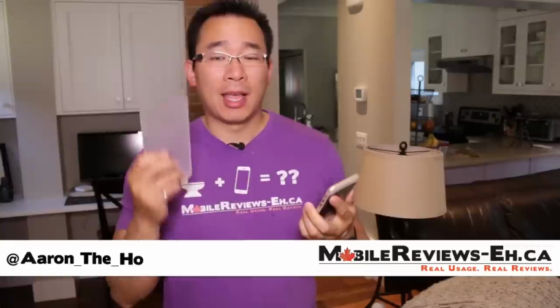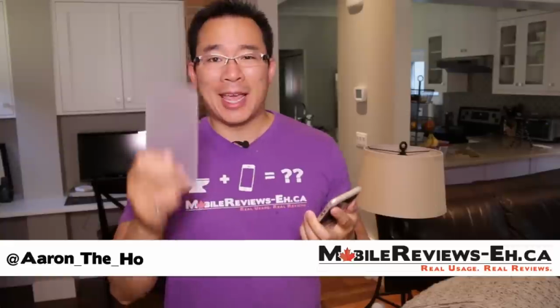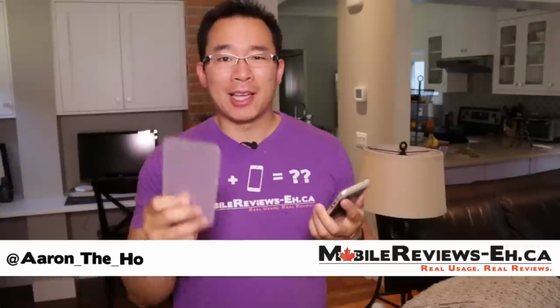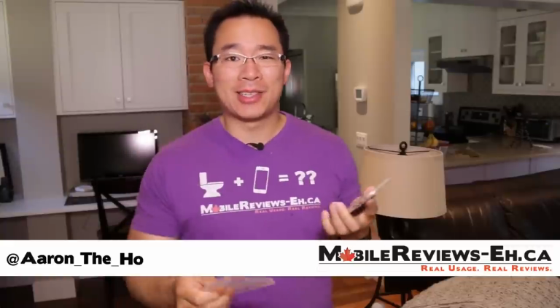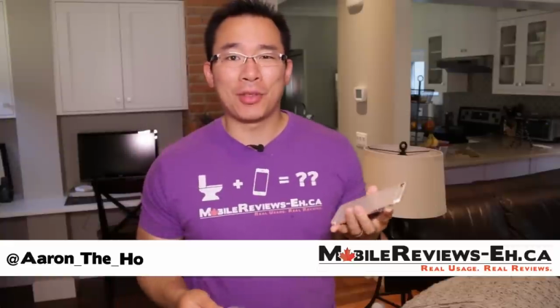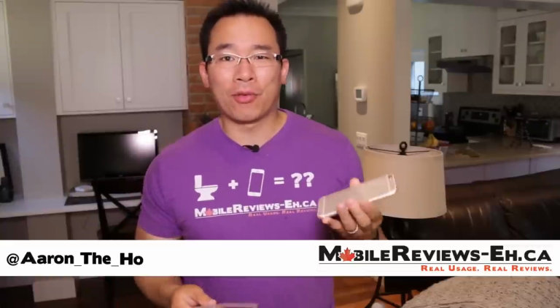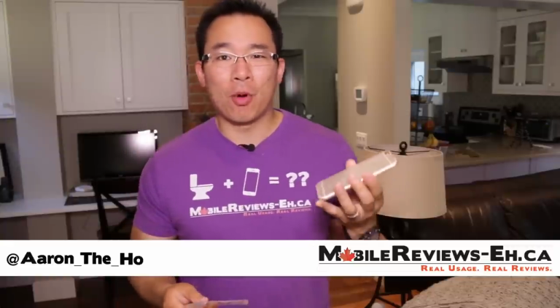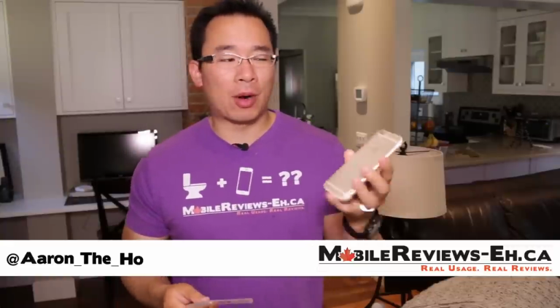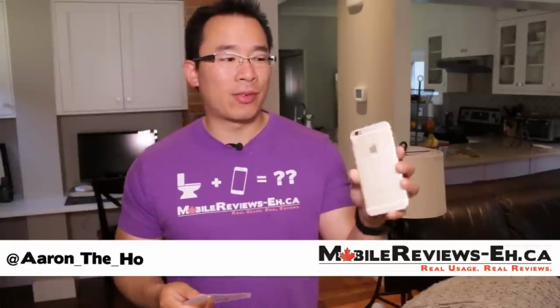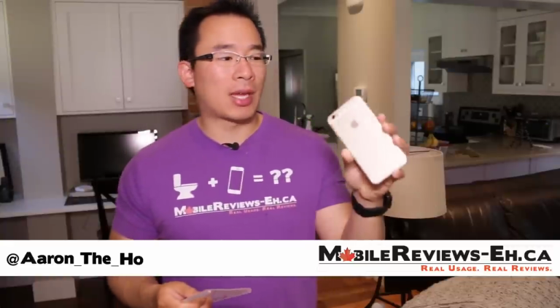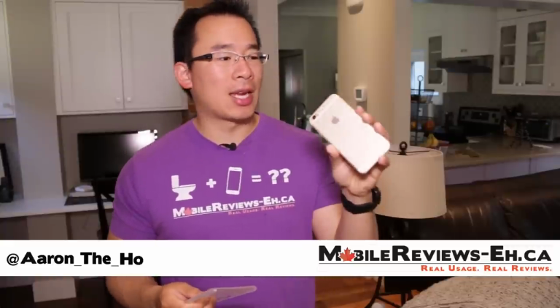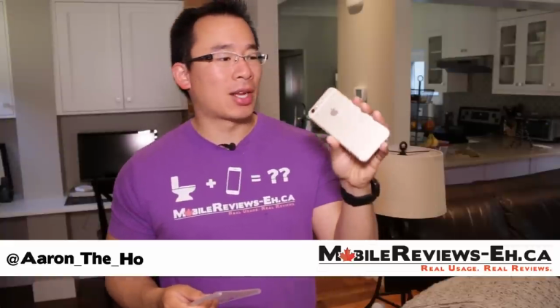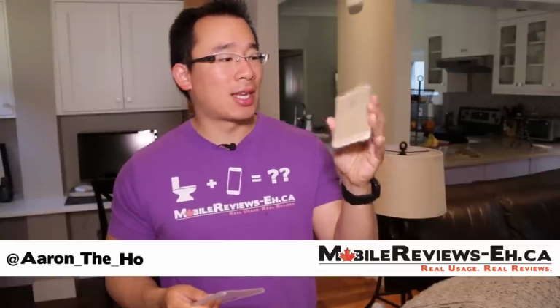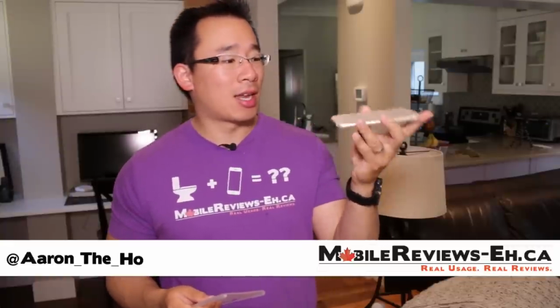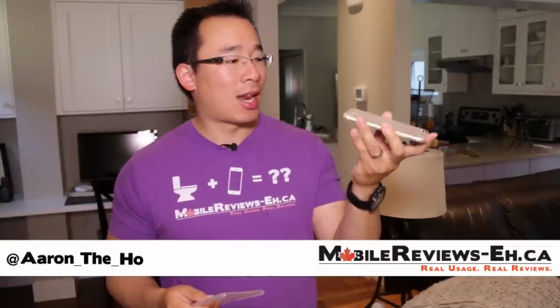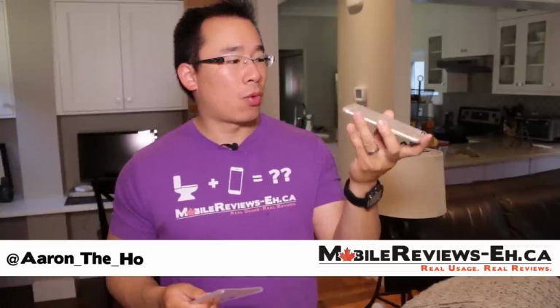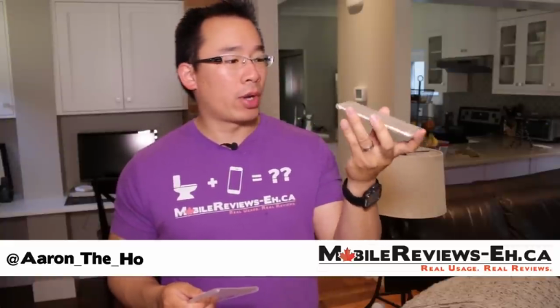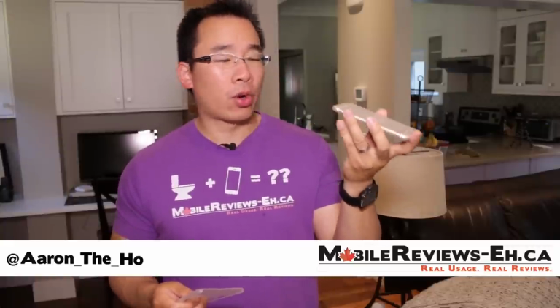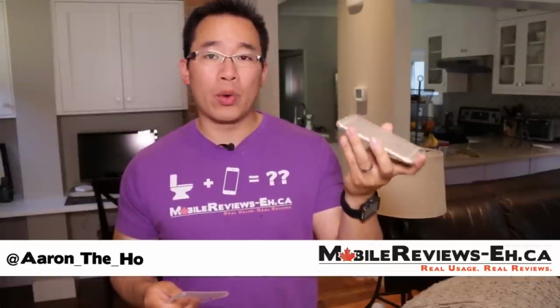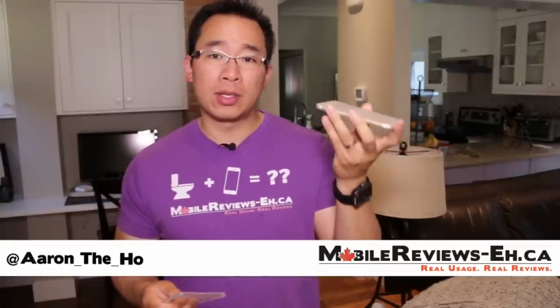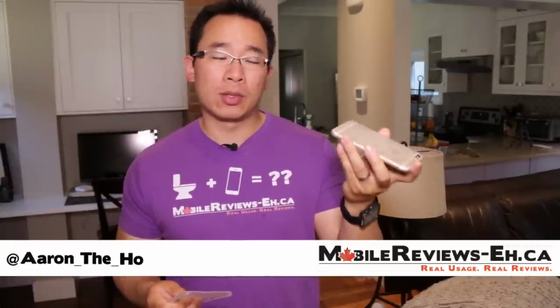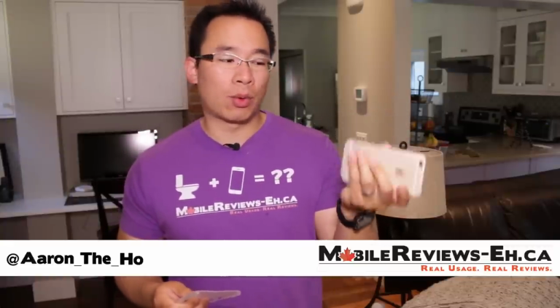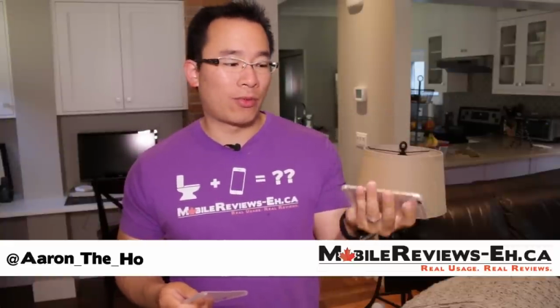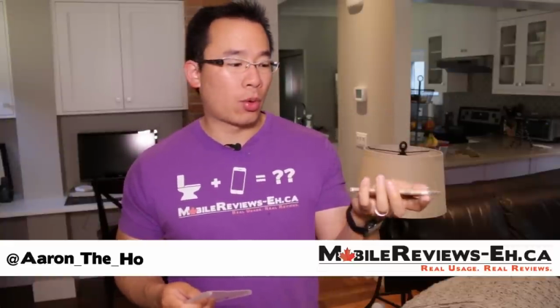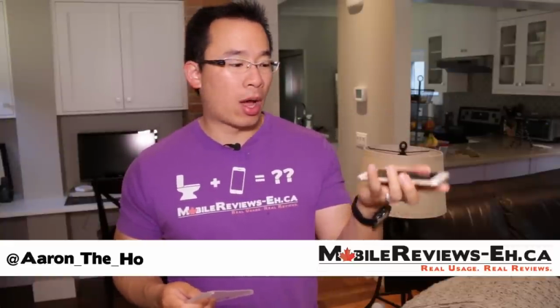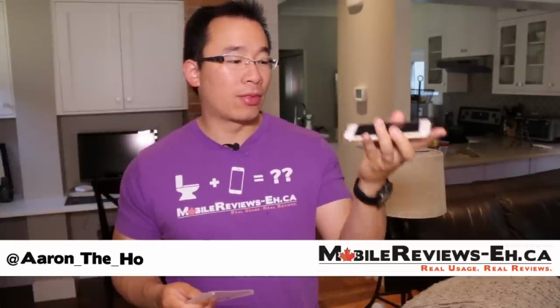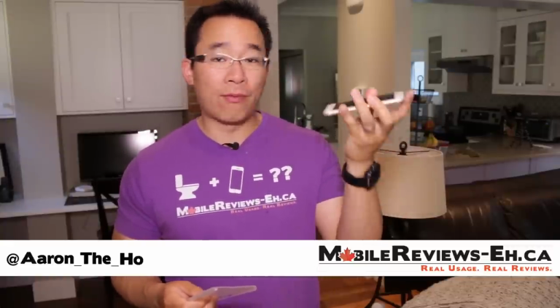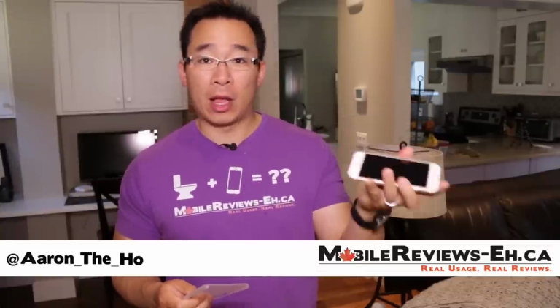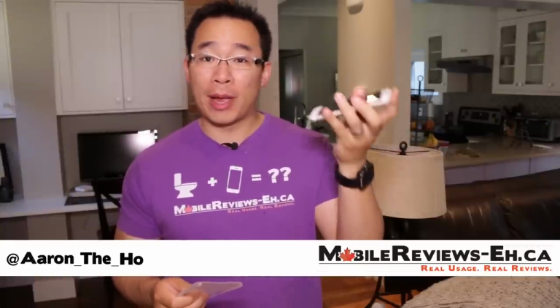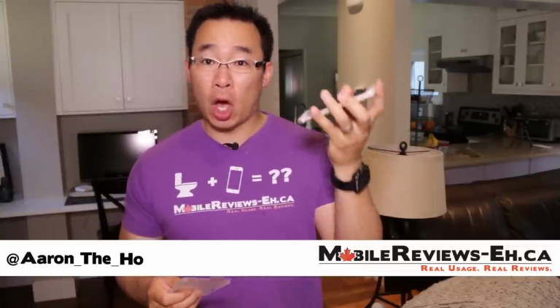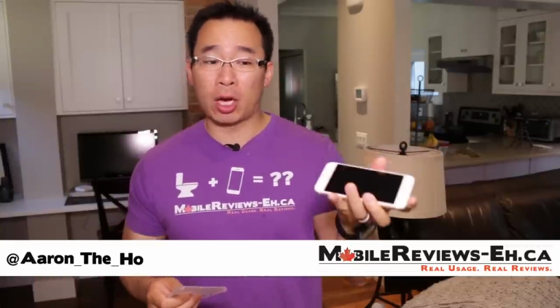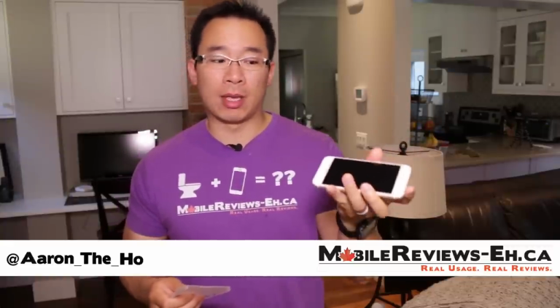Hey guys, it's Aaron the Hope from Mobile Reviews 8.C and today we are going to do a review of the Veil by Caudibee.